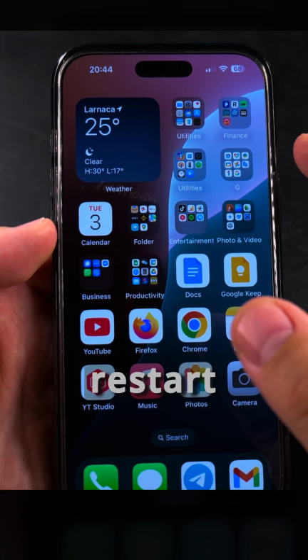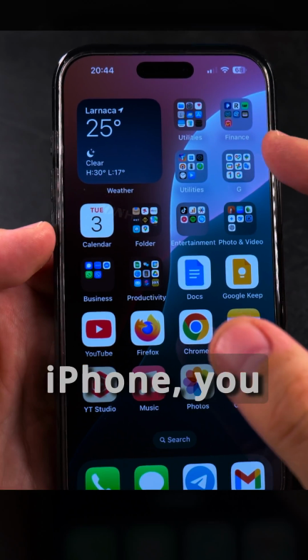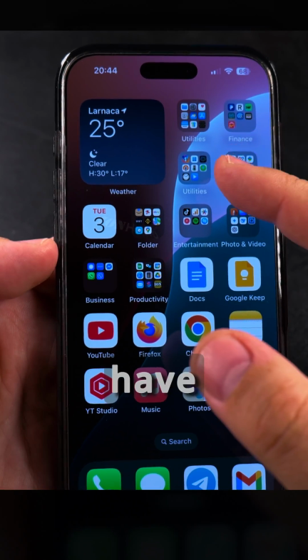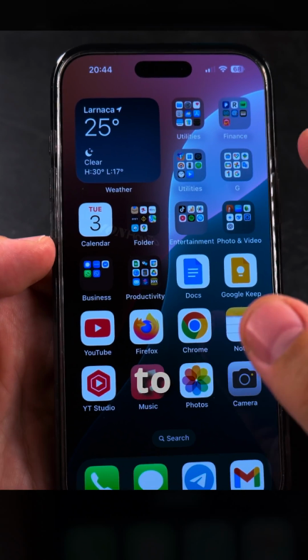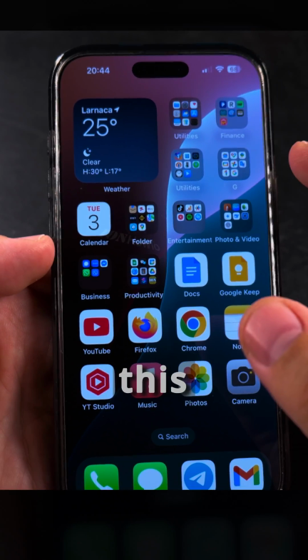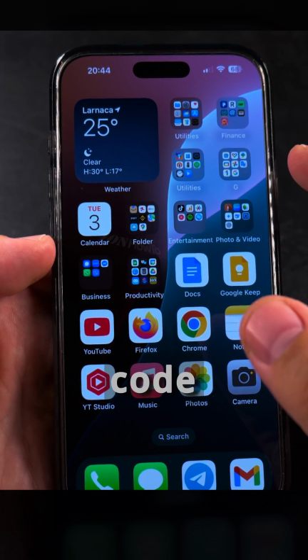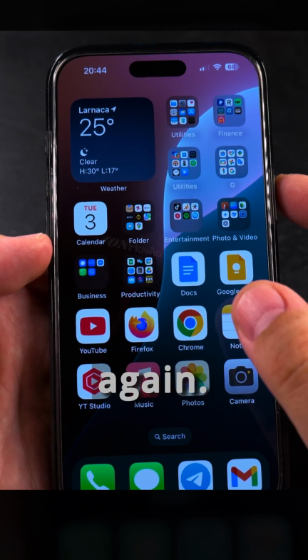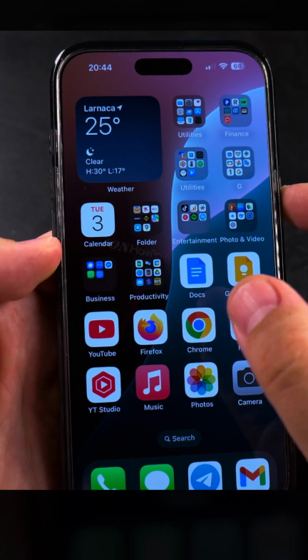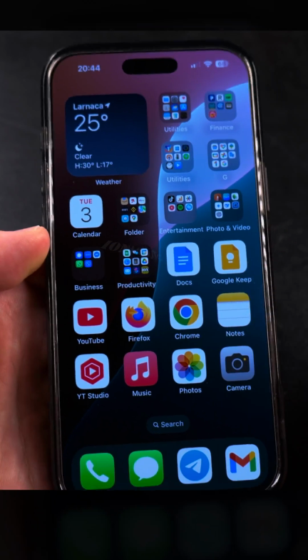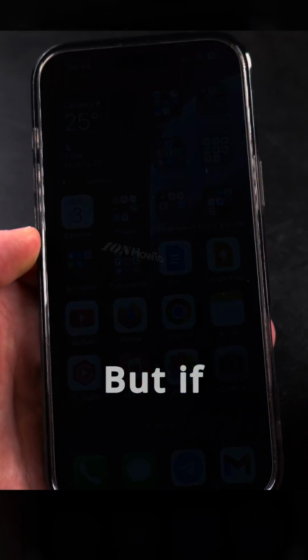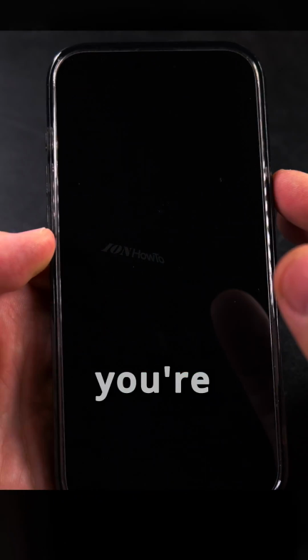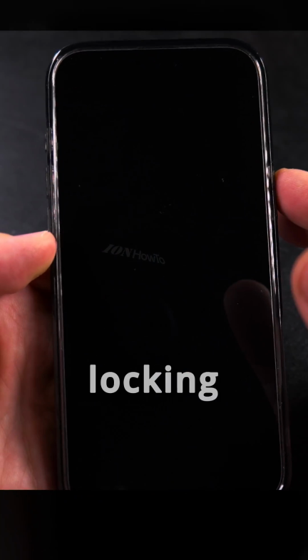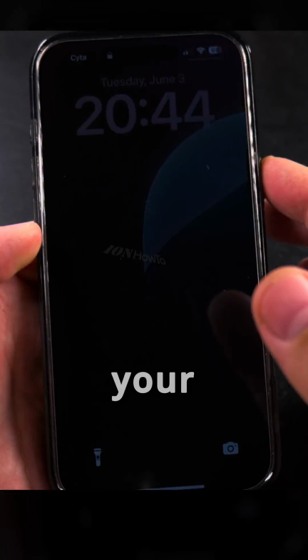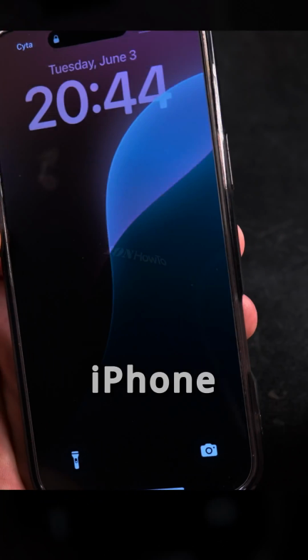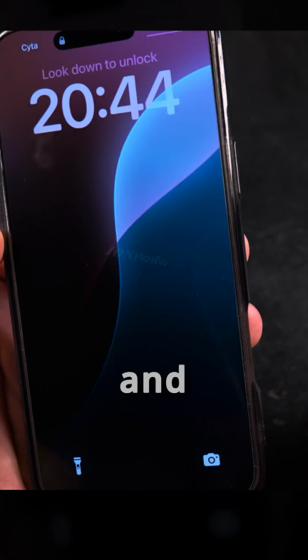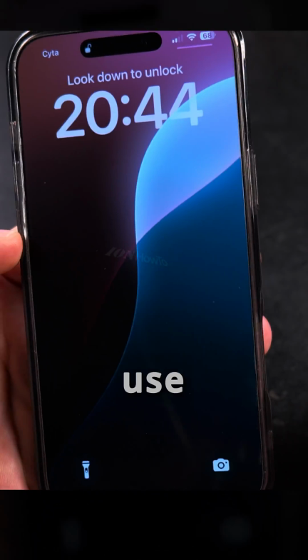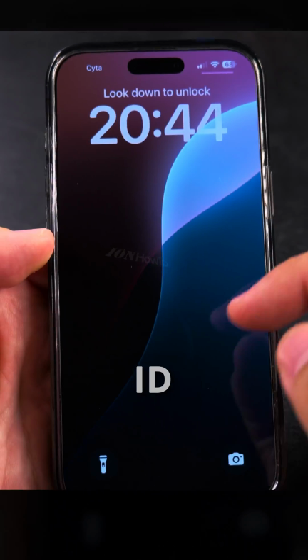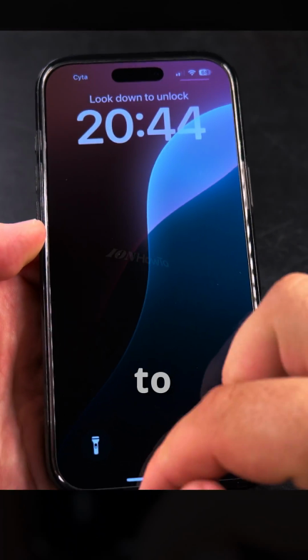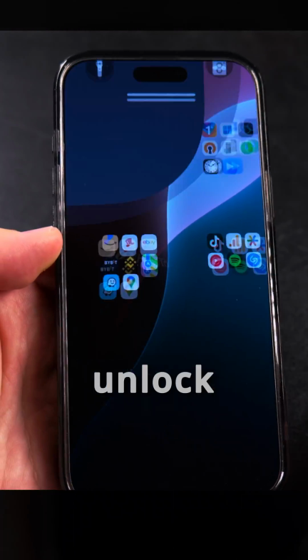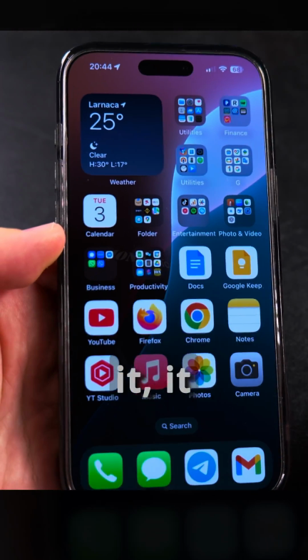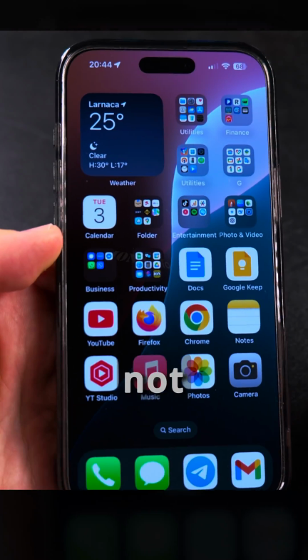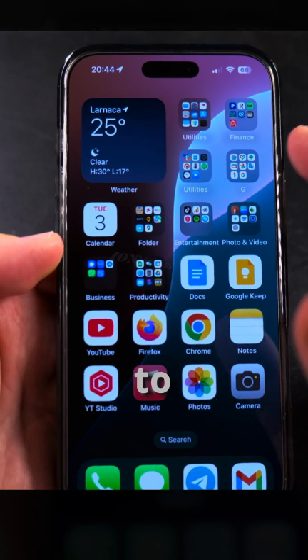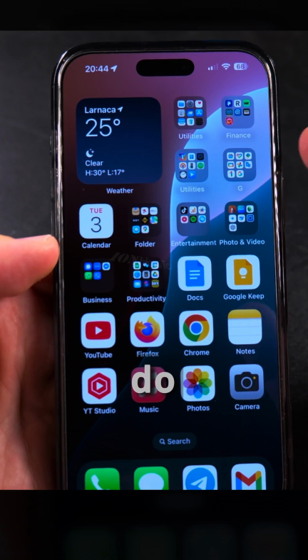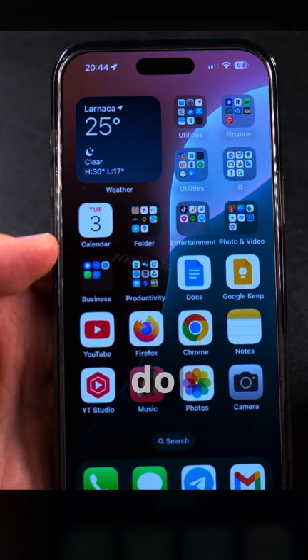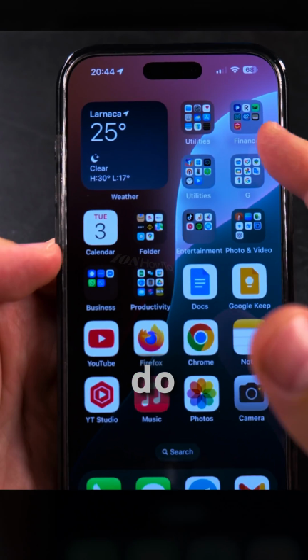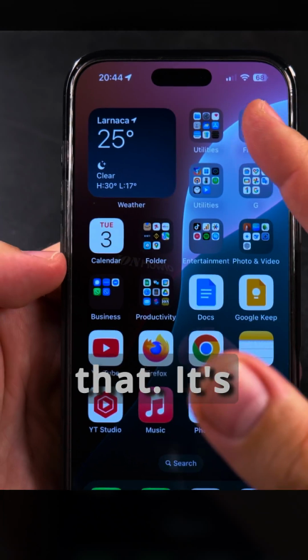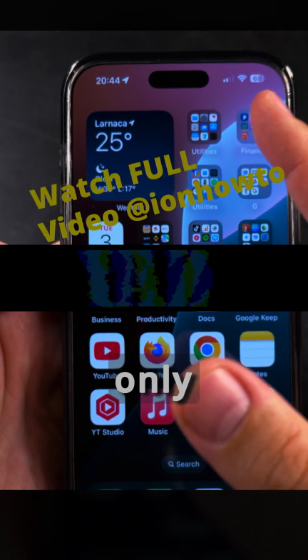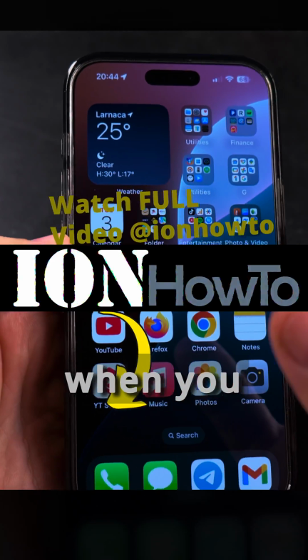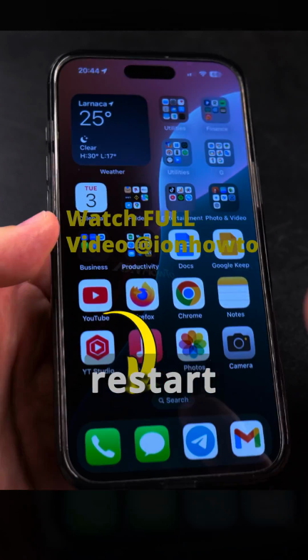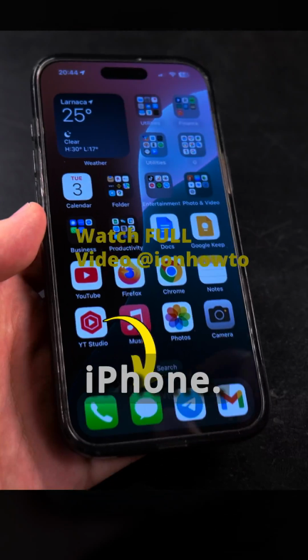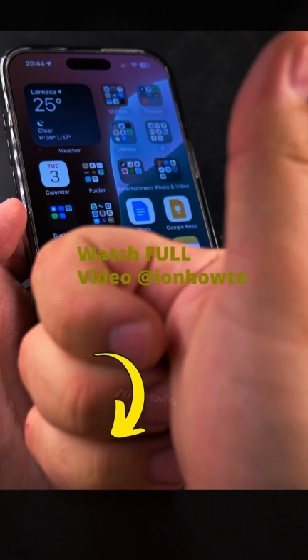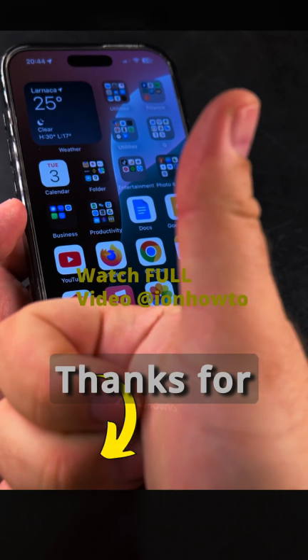When you restart your iPhone, you have to enter this code again. But if you're just locking your iPhone and using Face ID to unlock it, you will not have to do that. It's only required when you restart the iPhone.